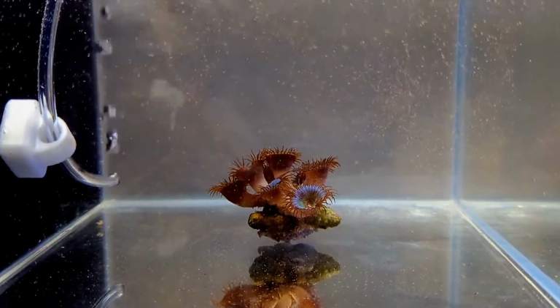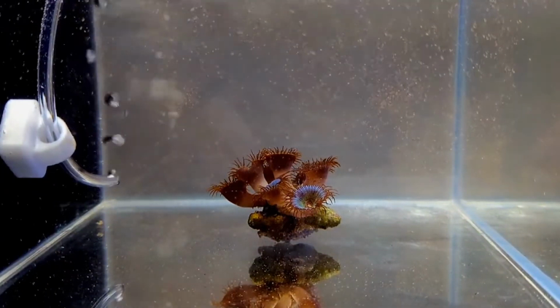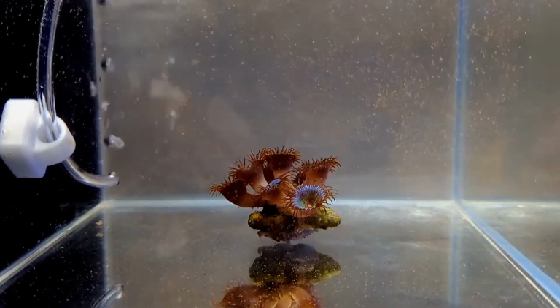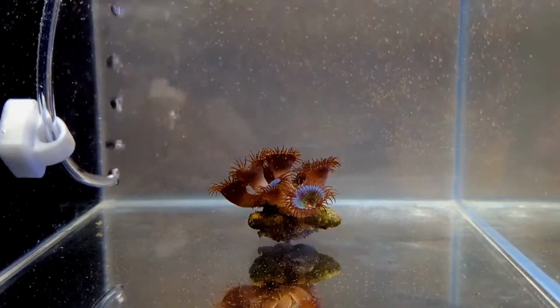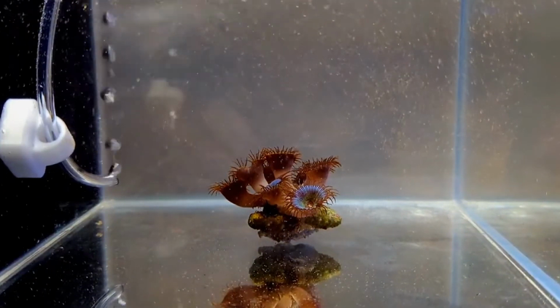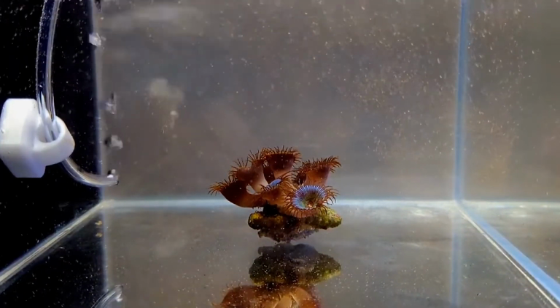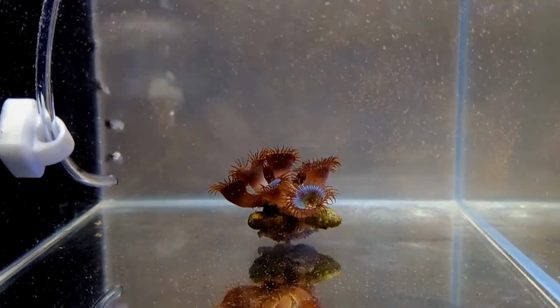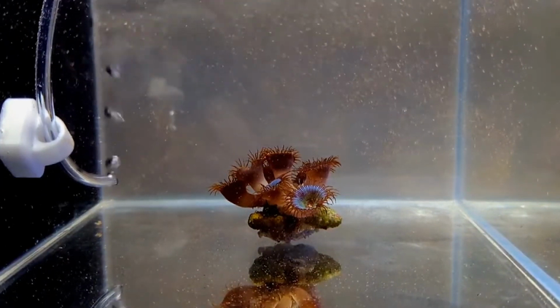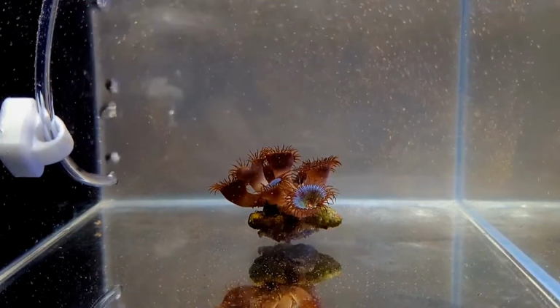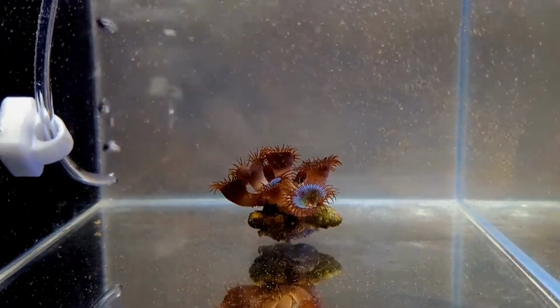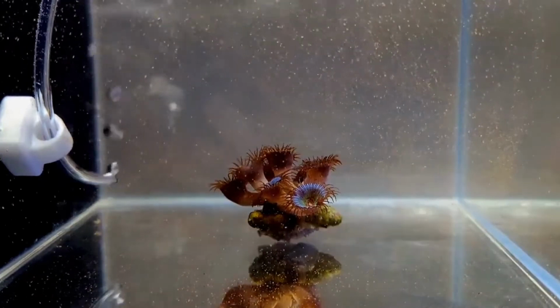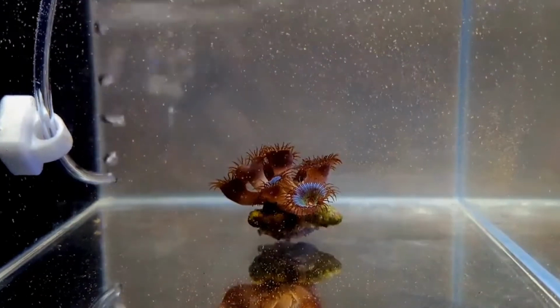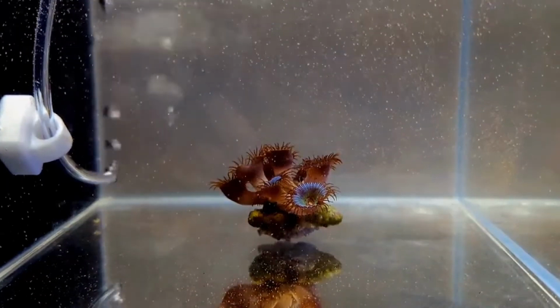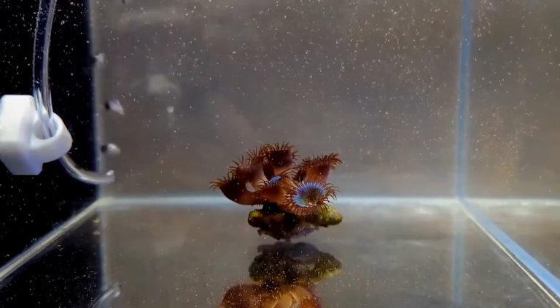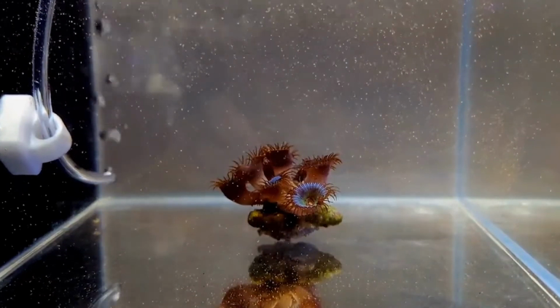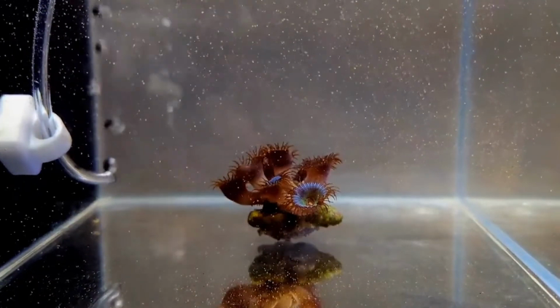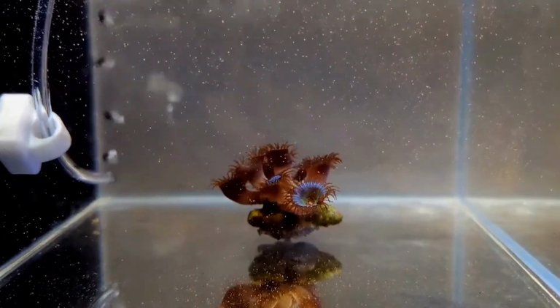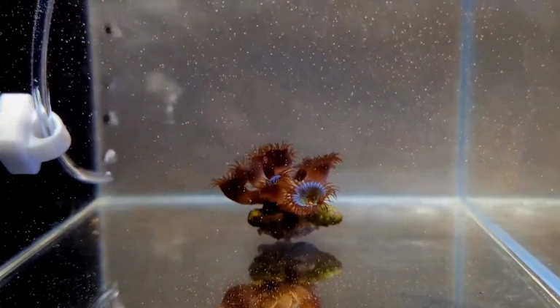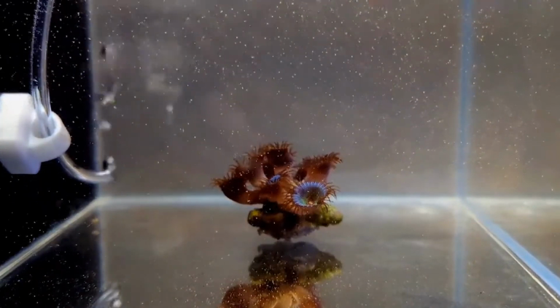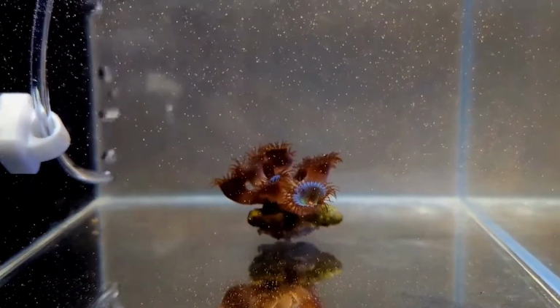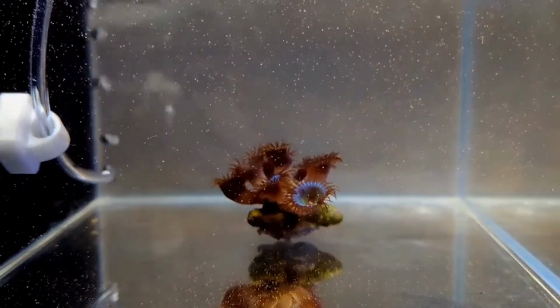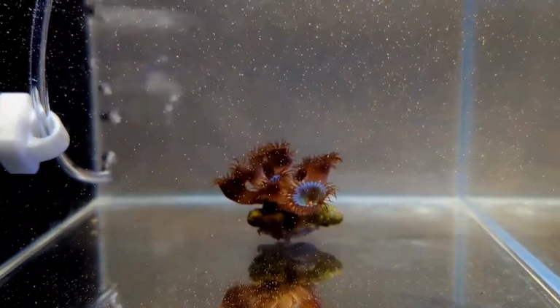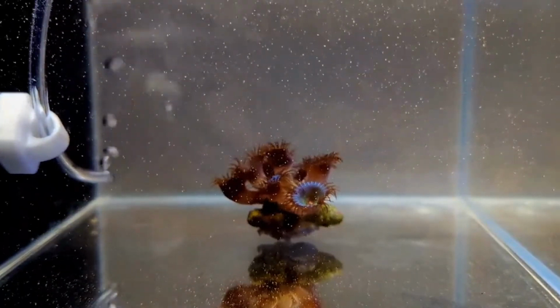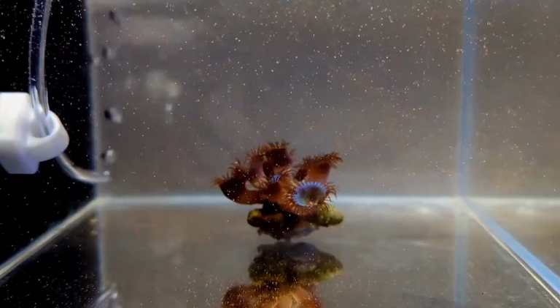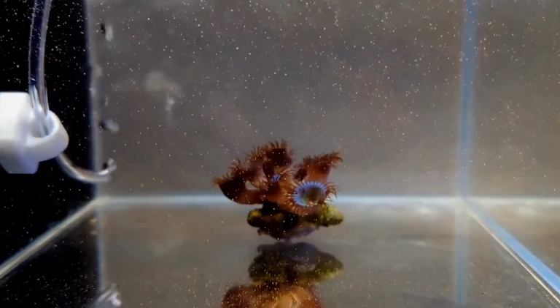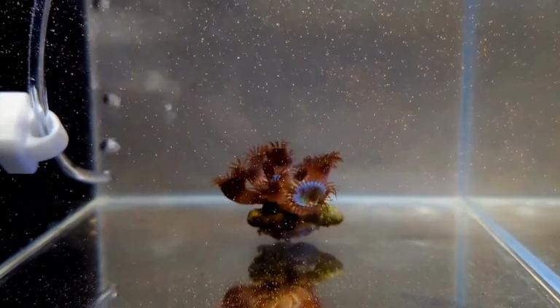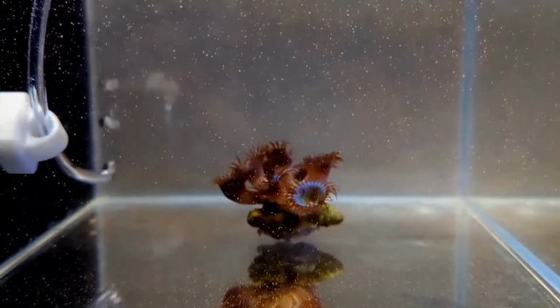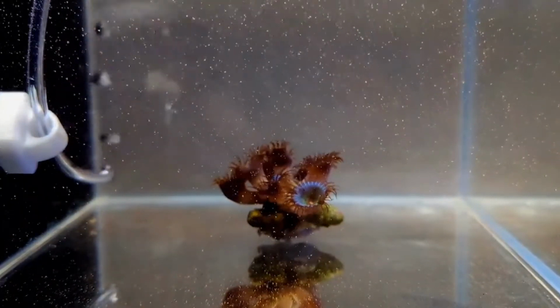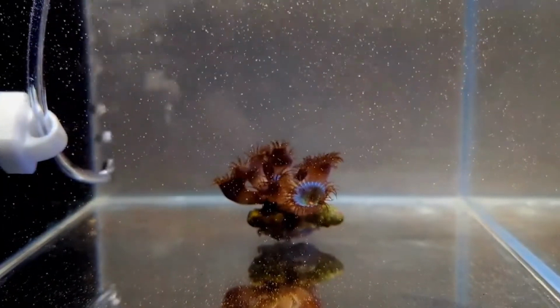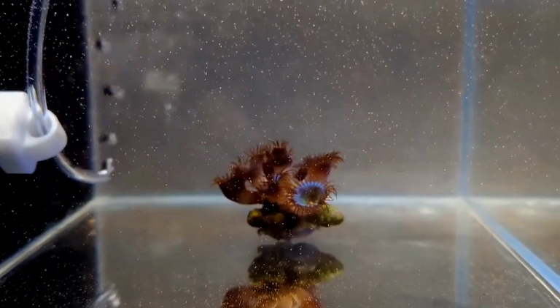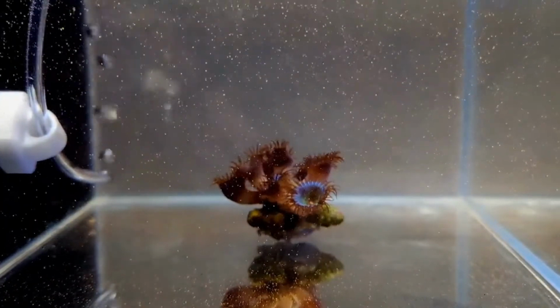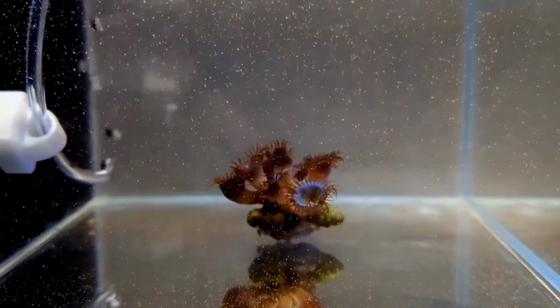The next reason I want to show you here is the incredible suspension rate this food has. The way it just floats in the water — it's great.